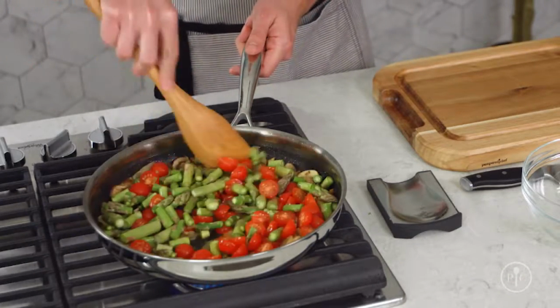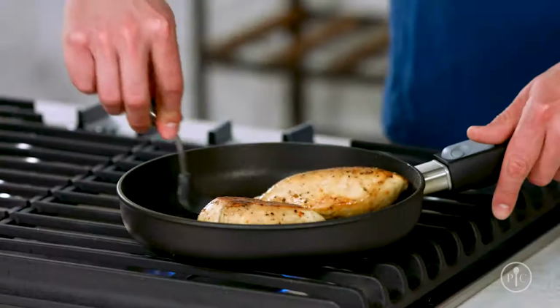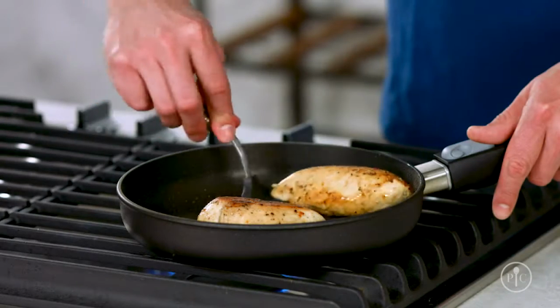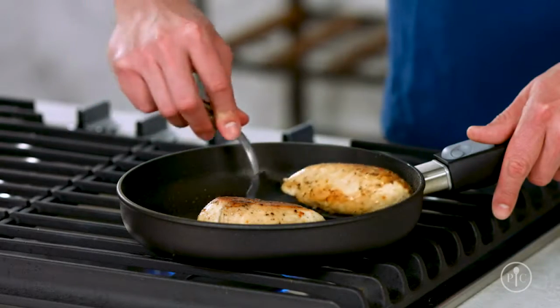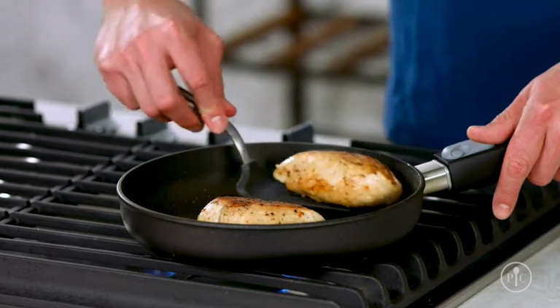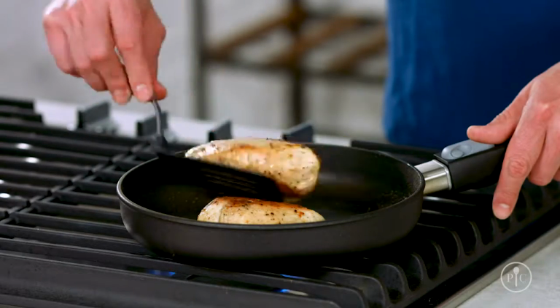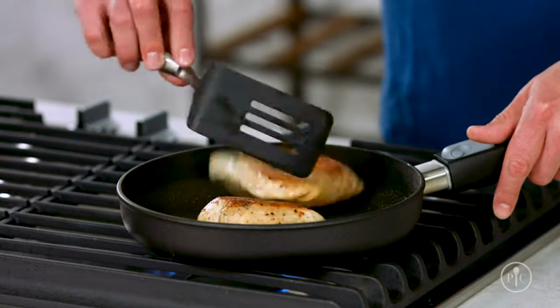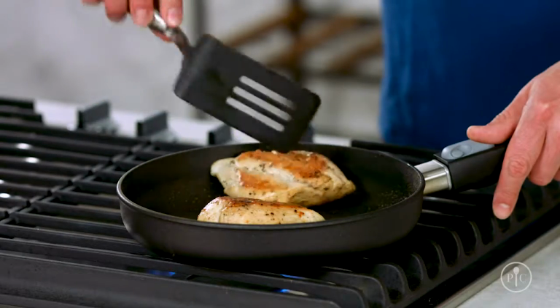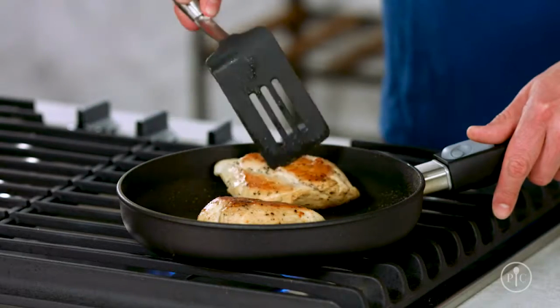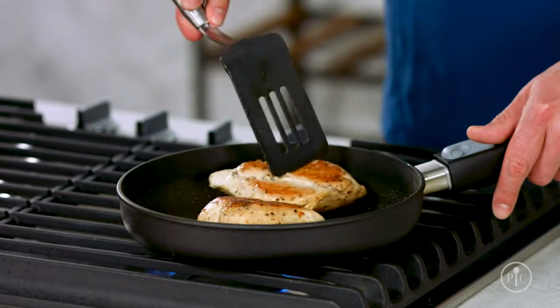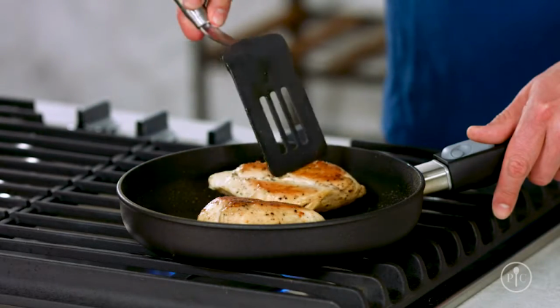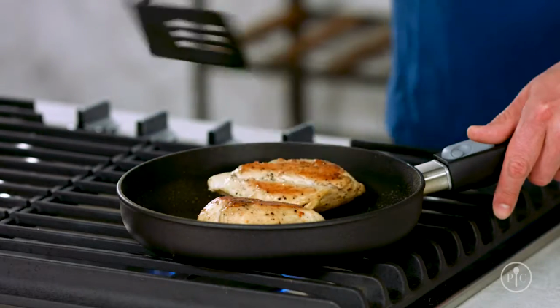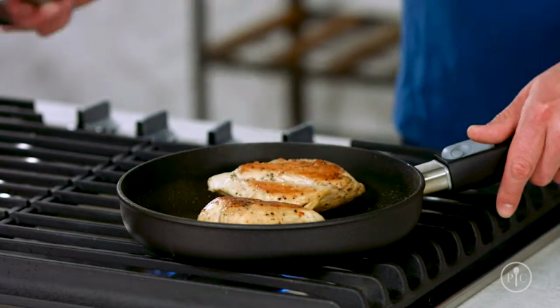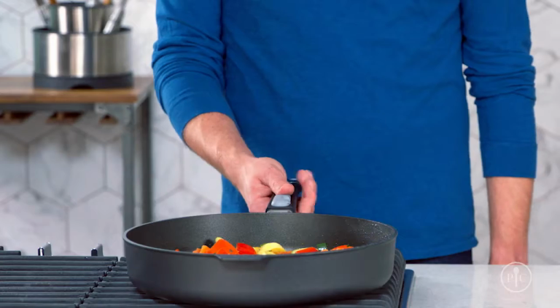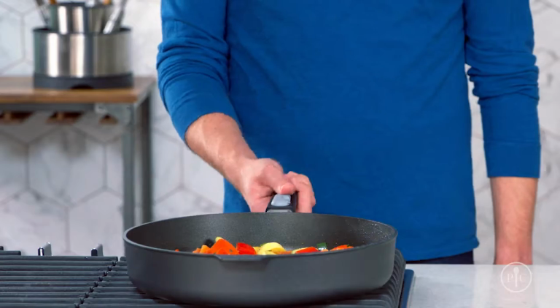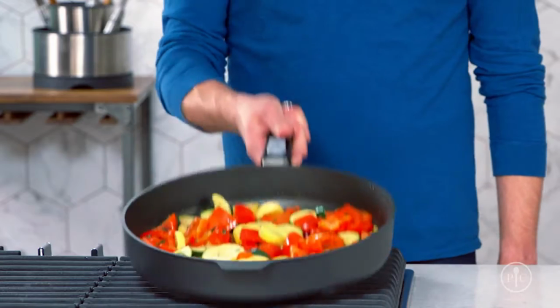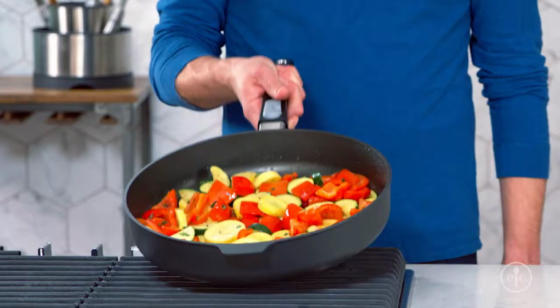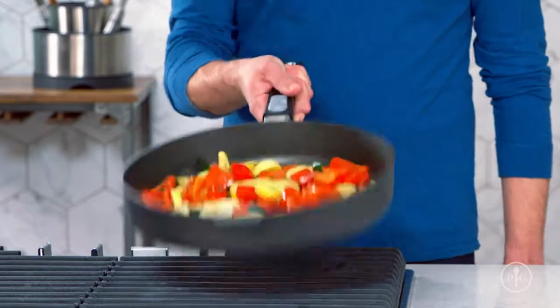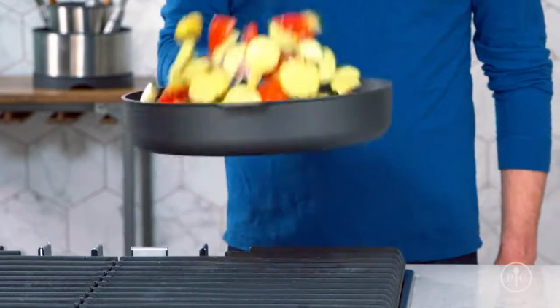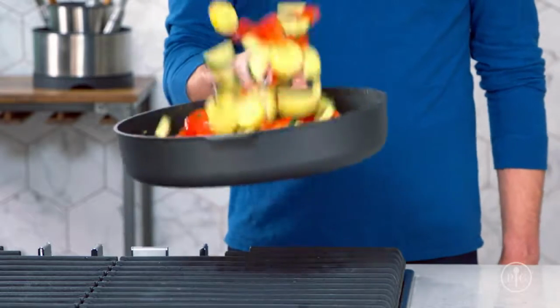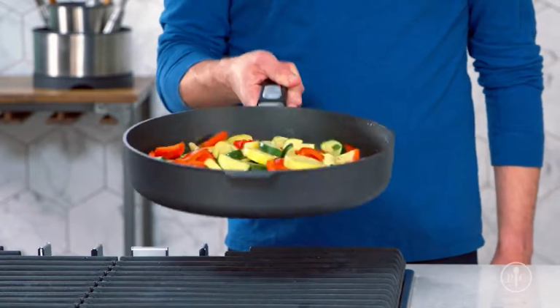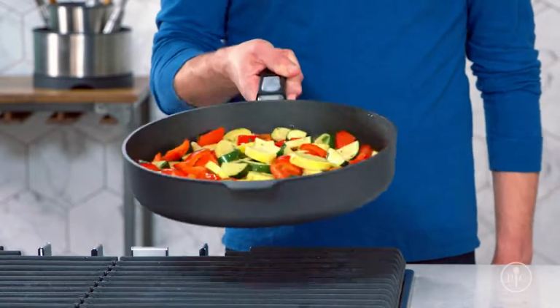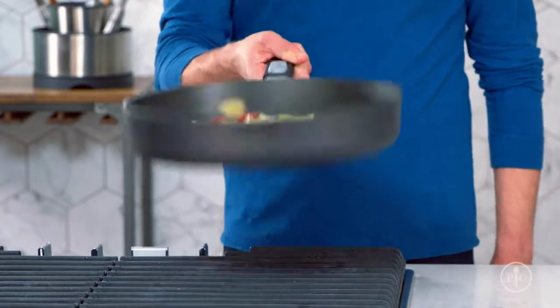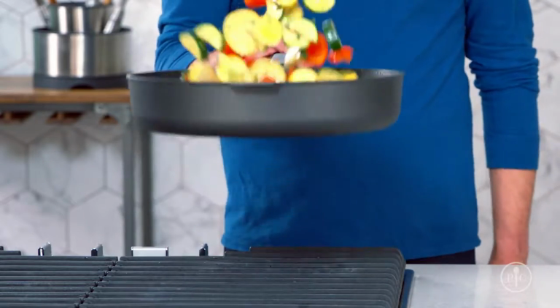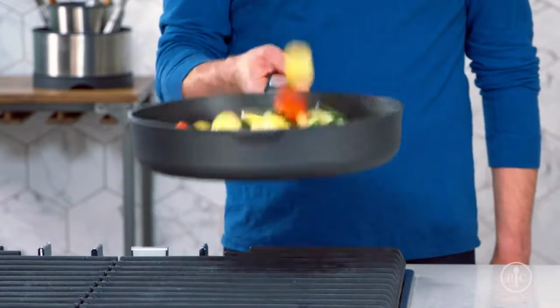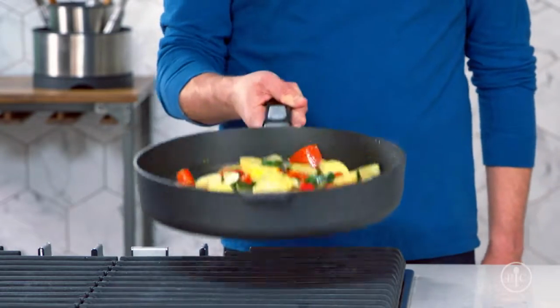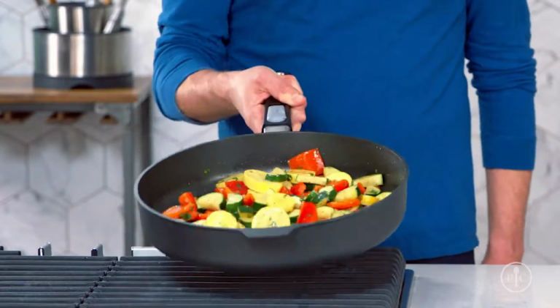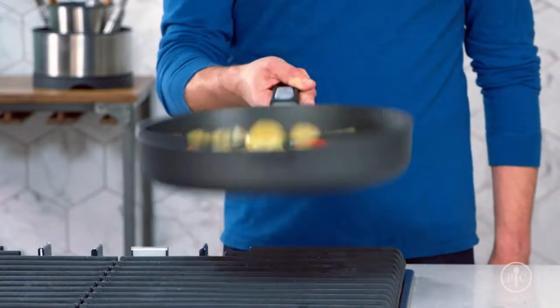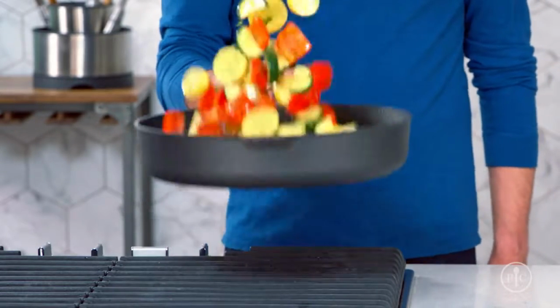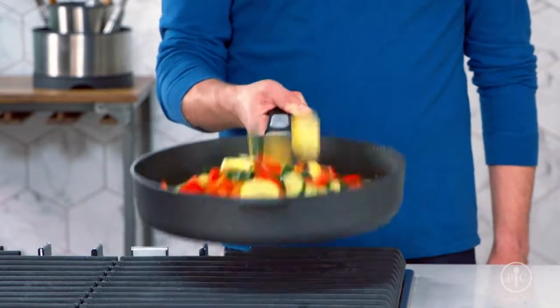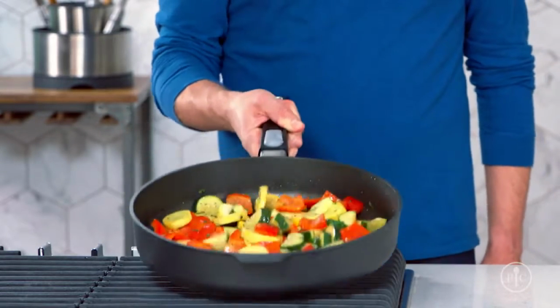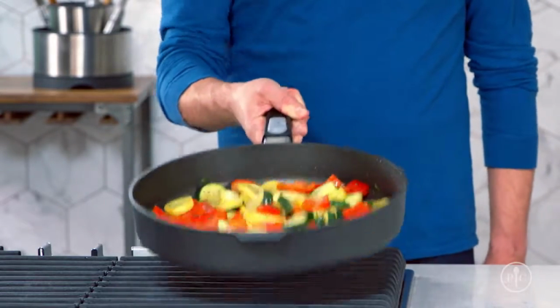Our new nonstick cookware will make cooking, cleaning, and storing your cookware easier than ever.